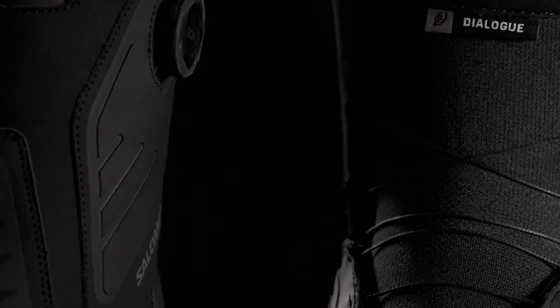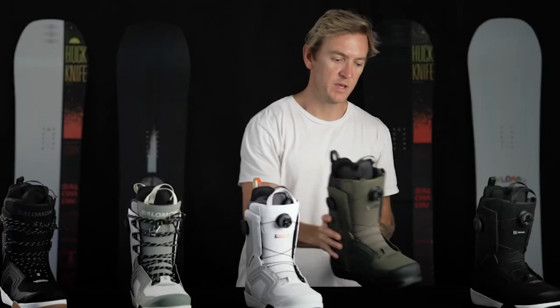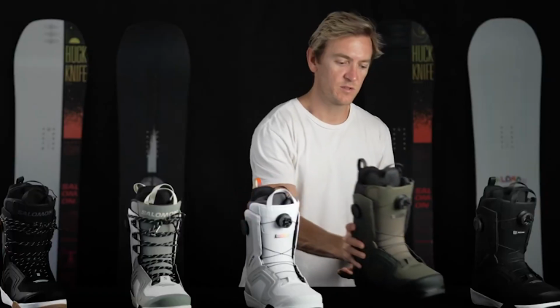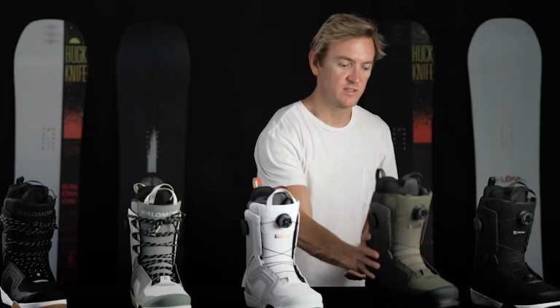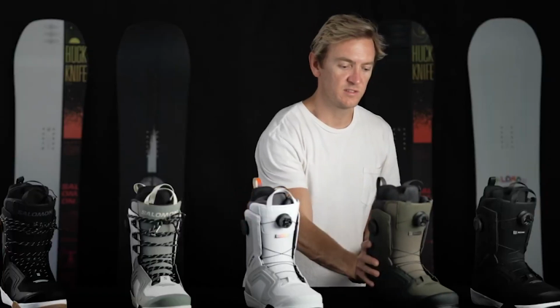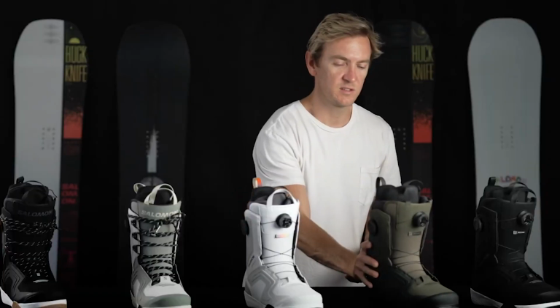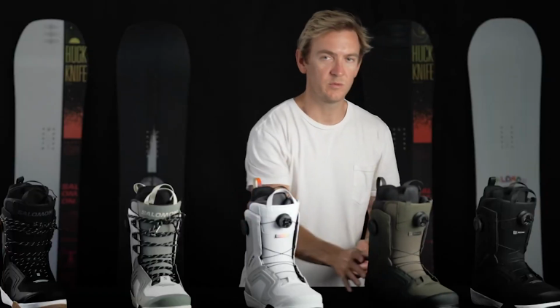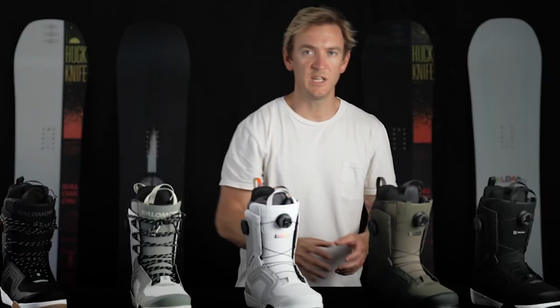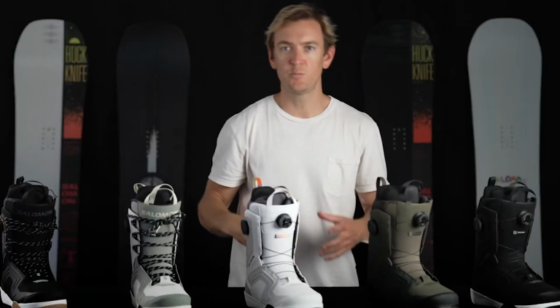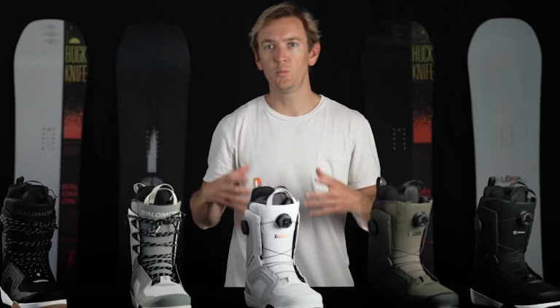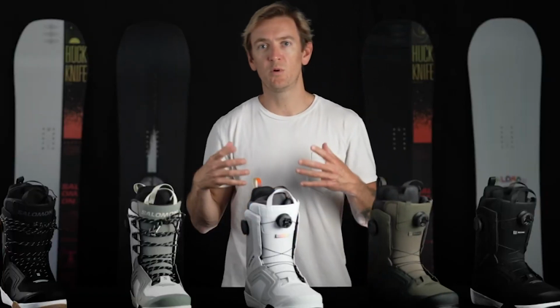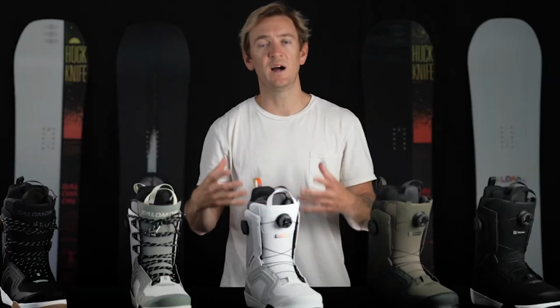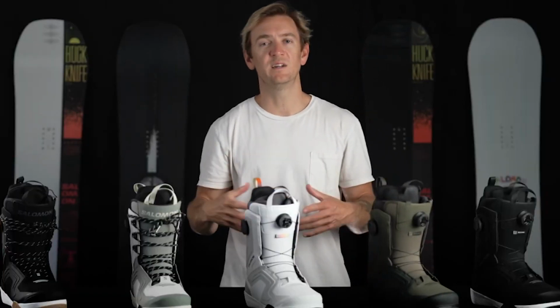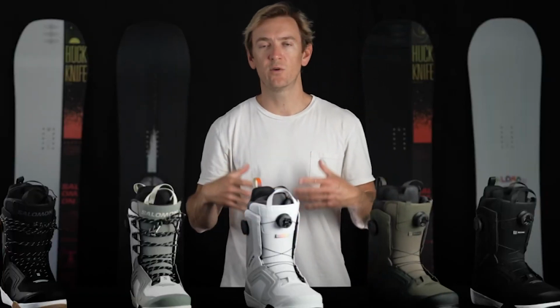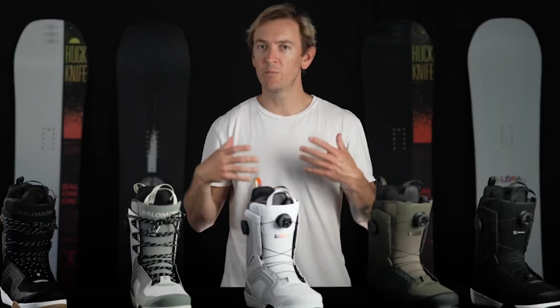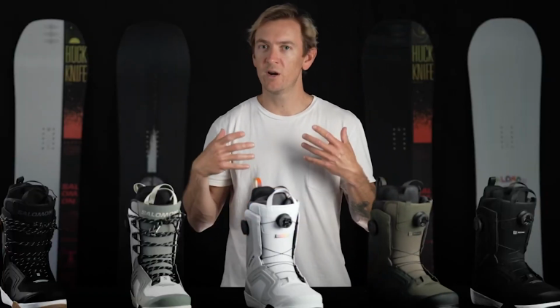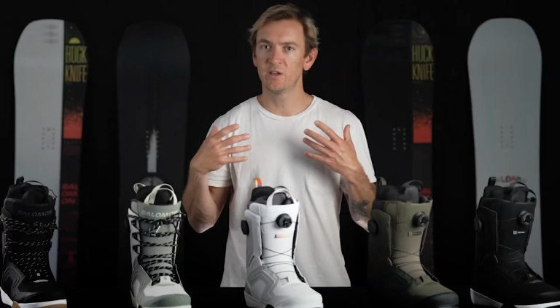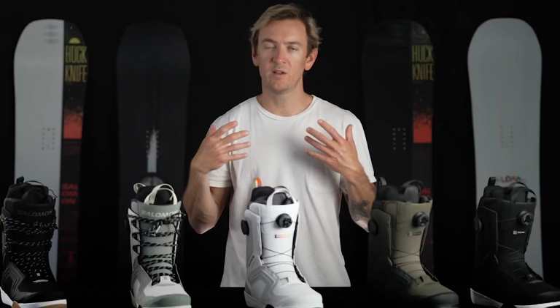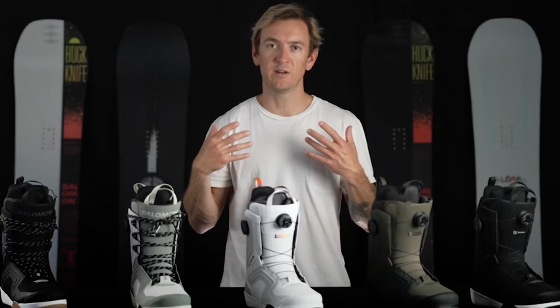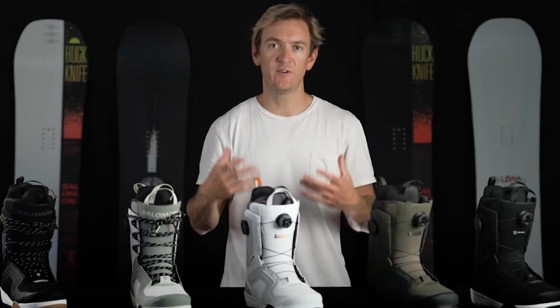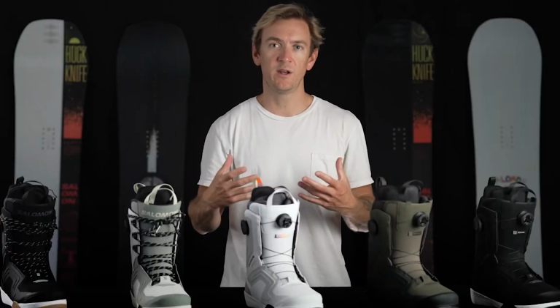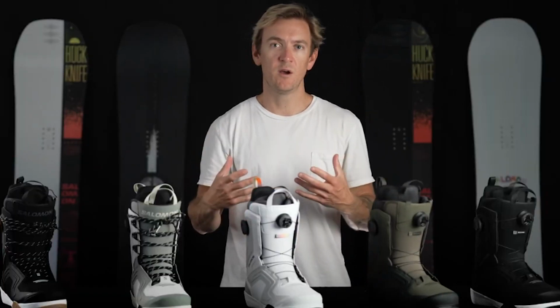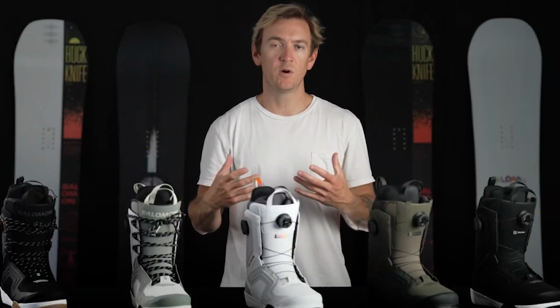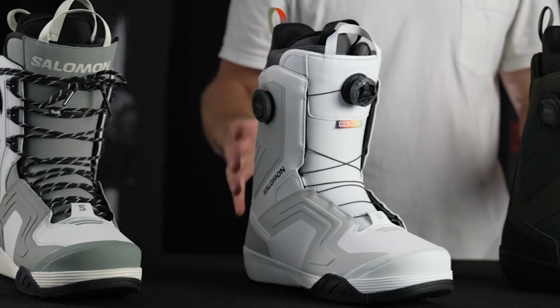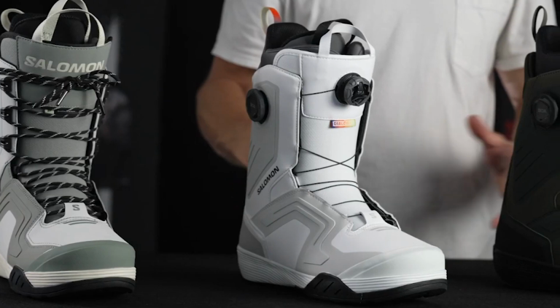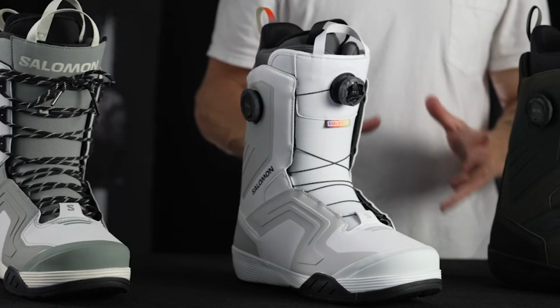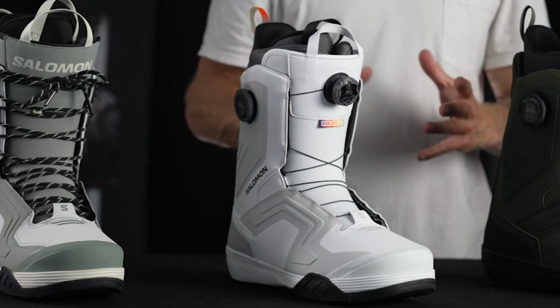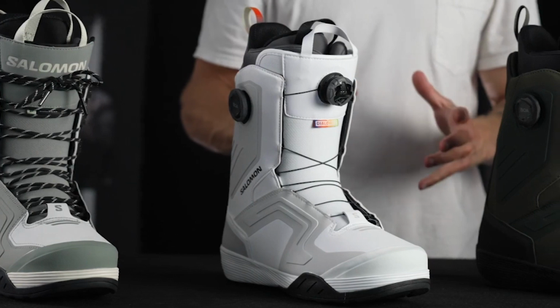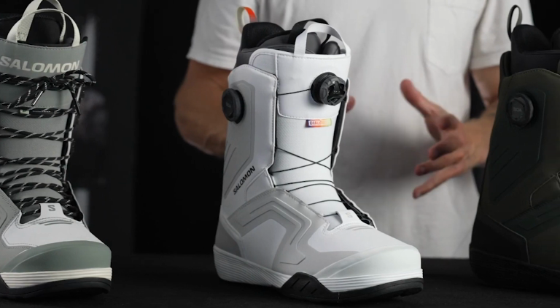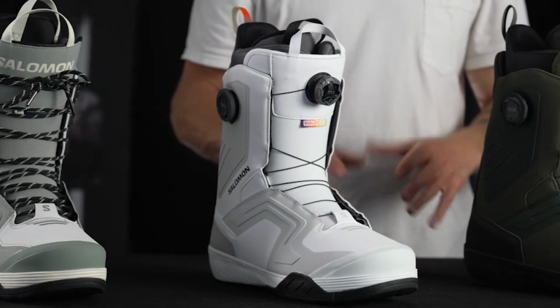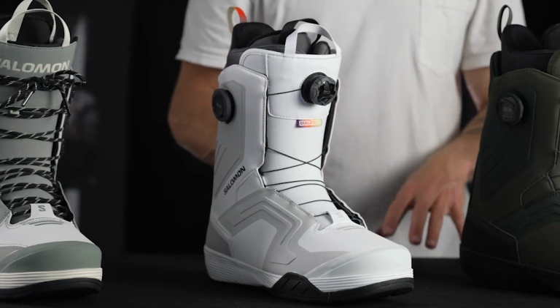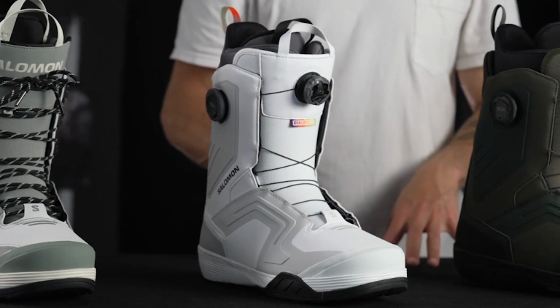Because of these systems, each boot provides an incredibly articulated fit focused on keeping your instep secure.